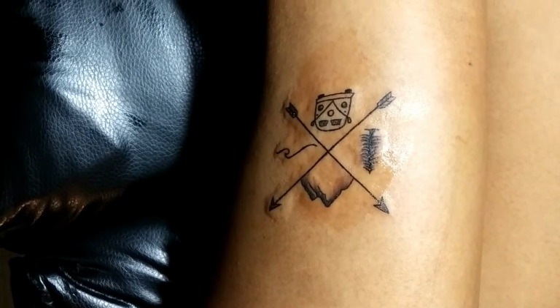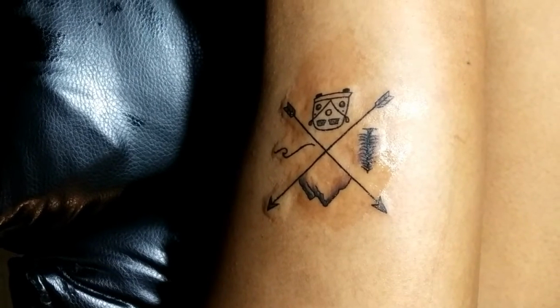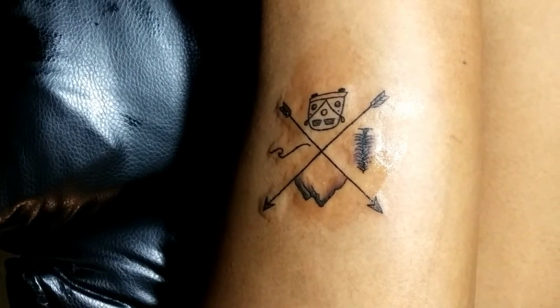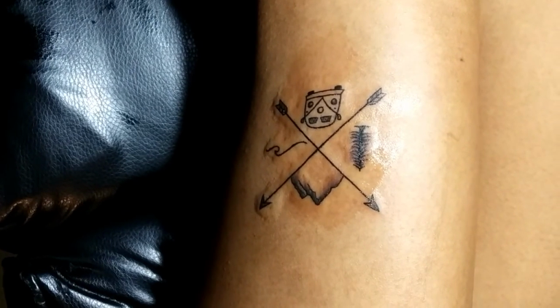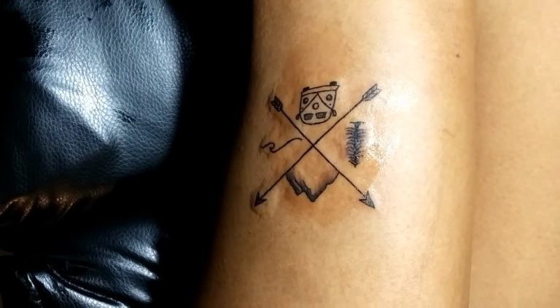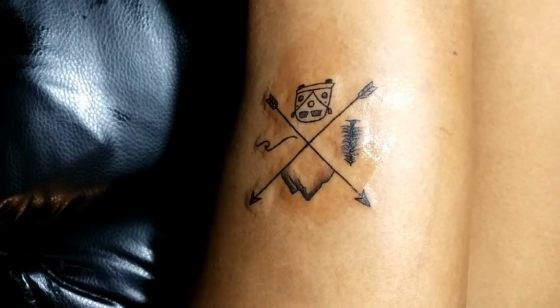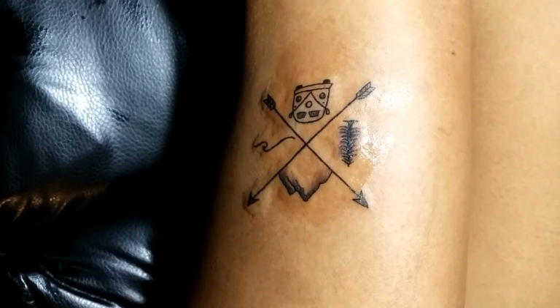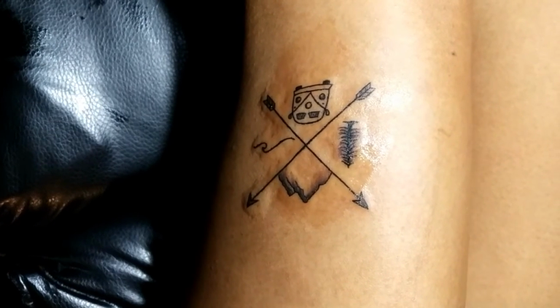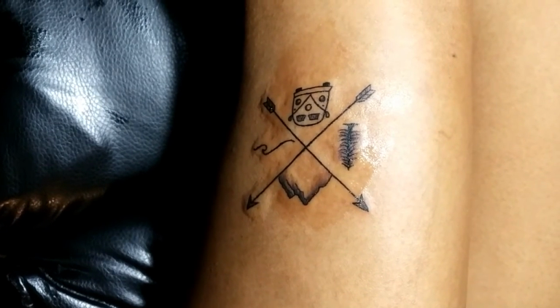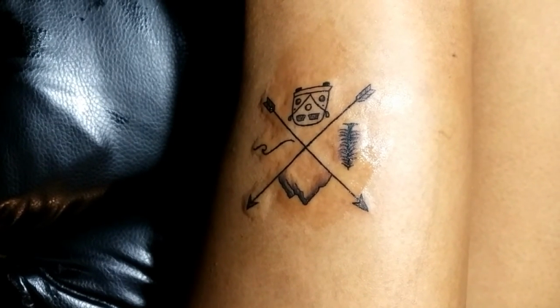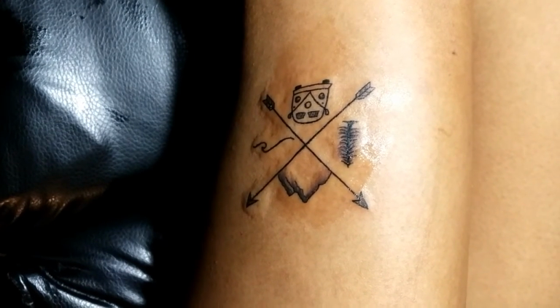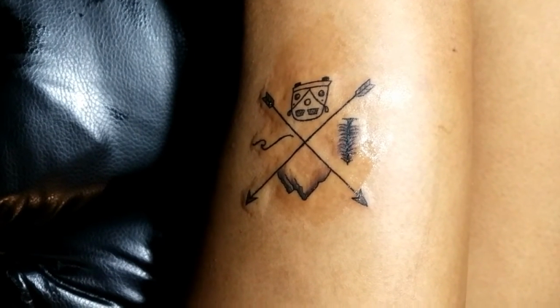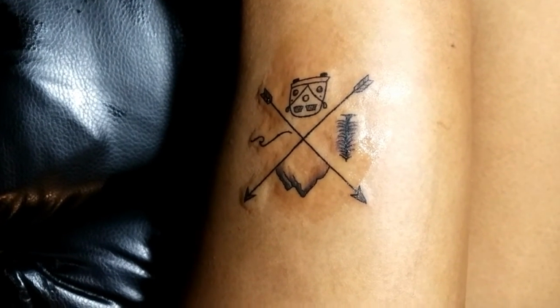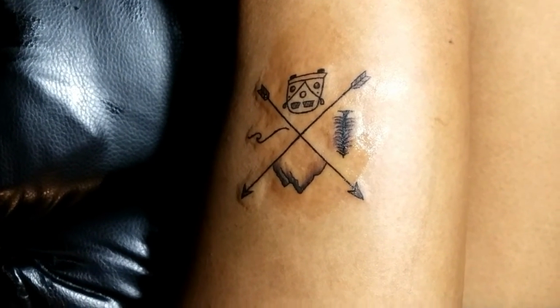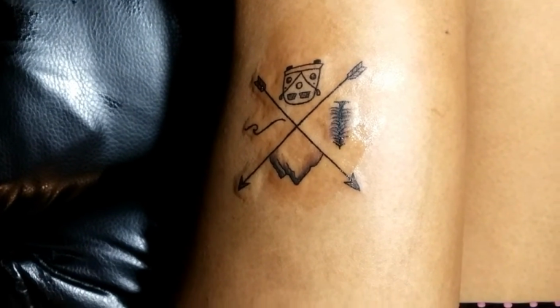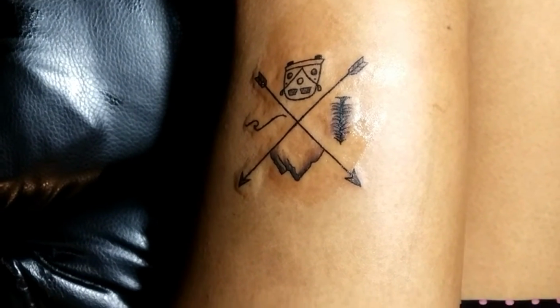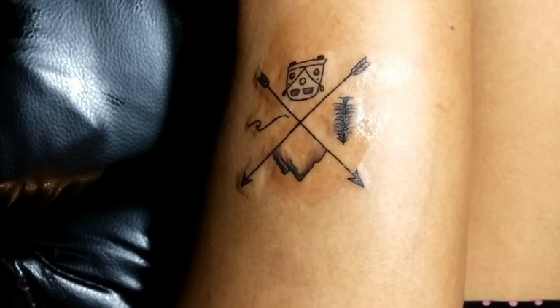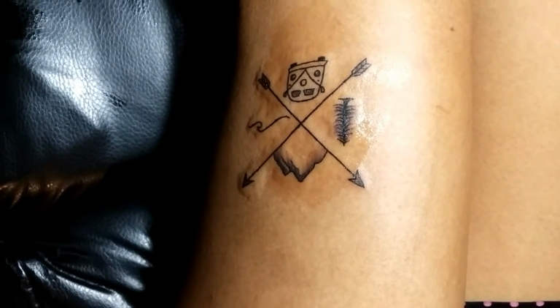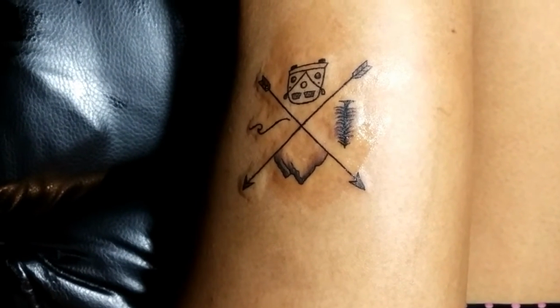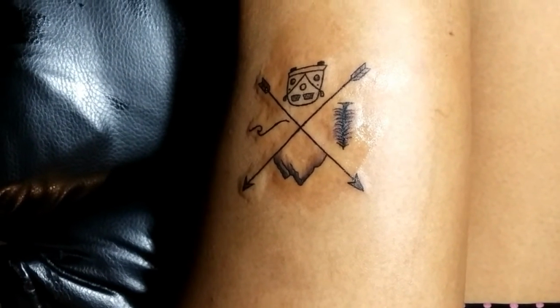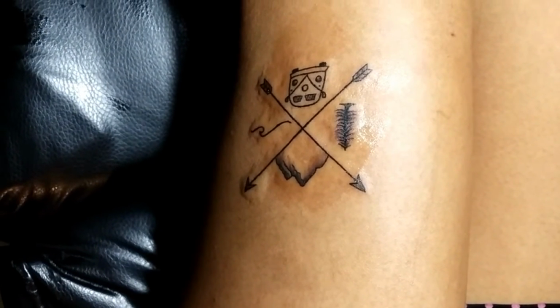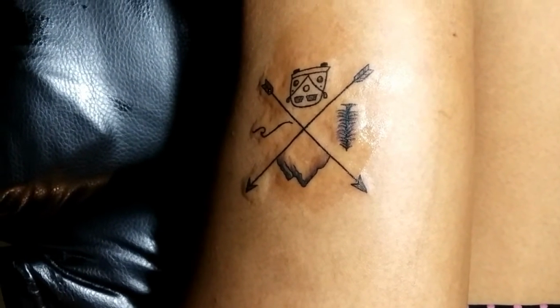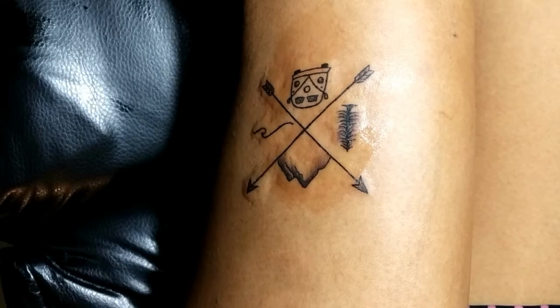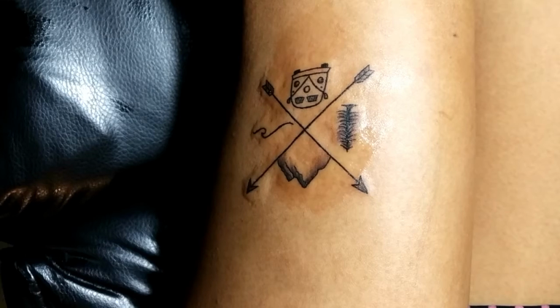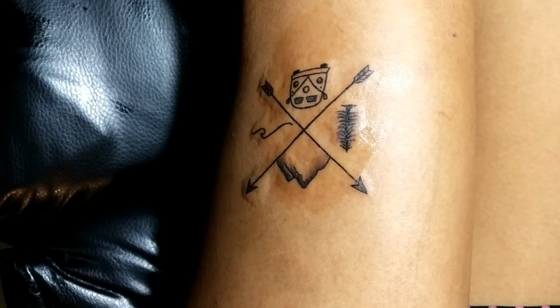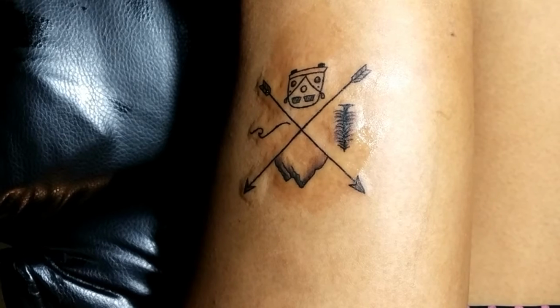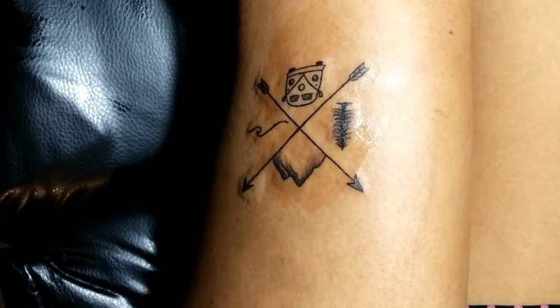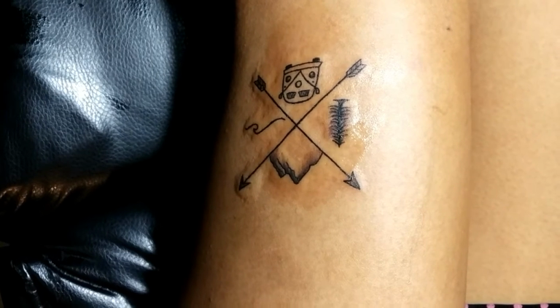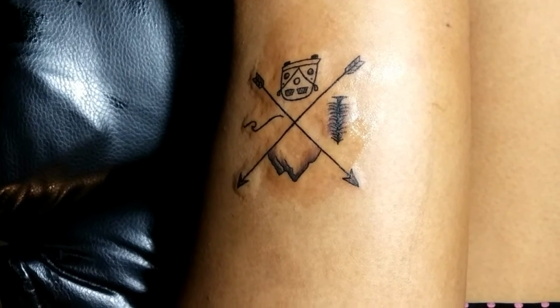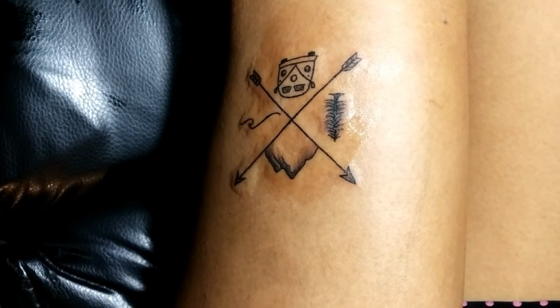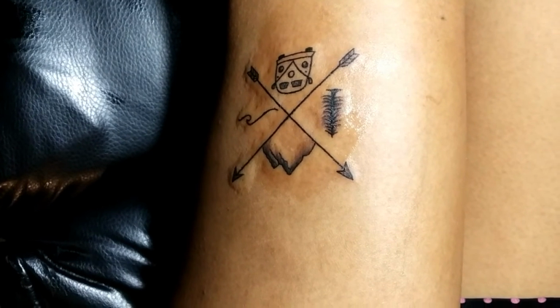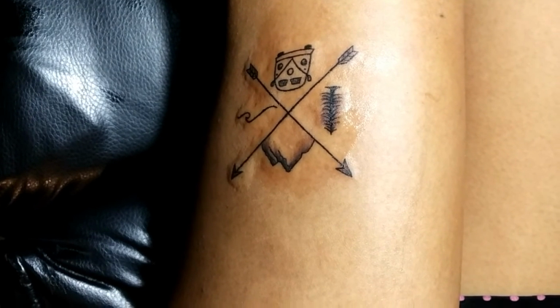Friends, tattooing is a very simple process and there's not much pain. The reason being that needles and machines are very much improved now.